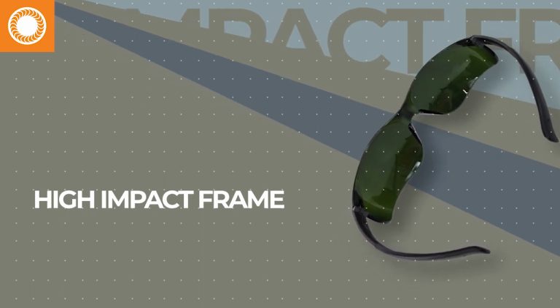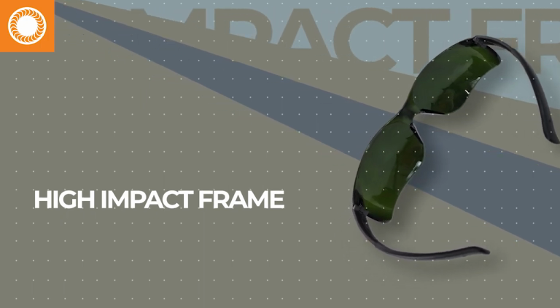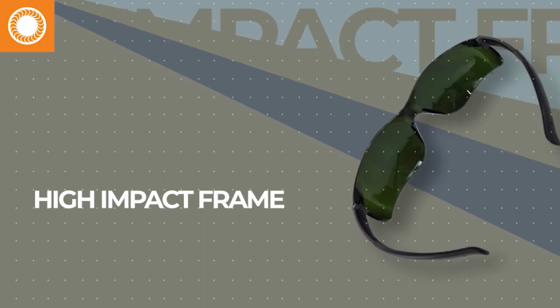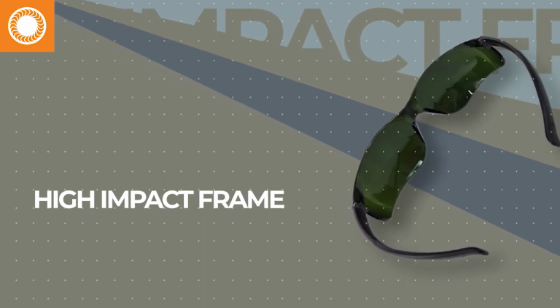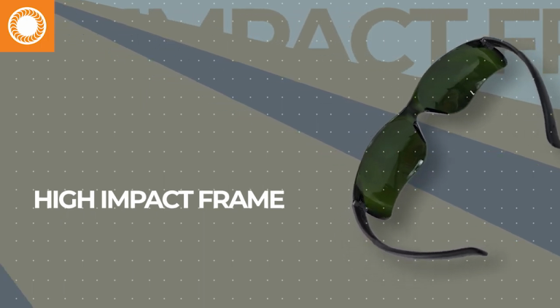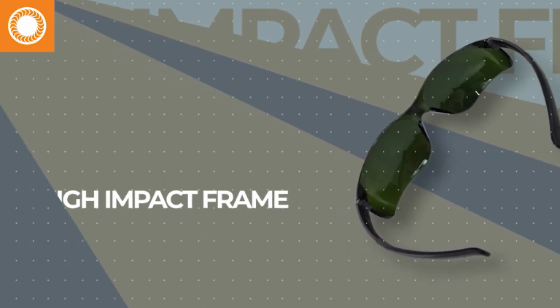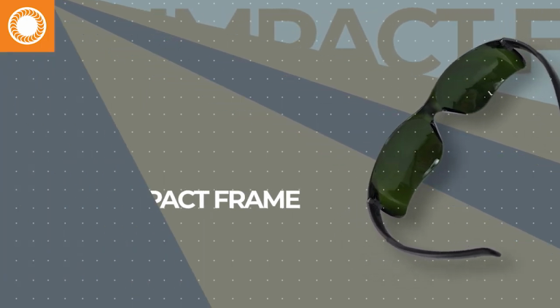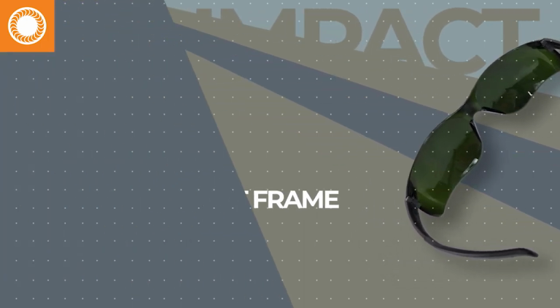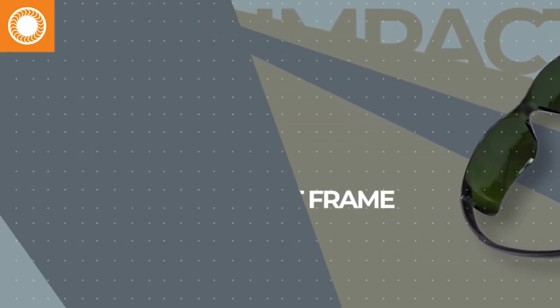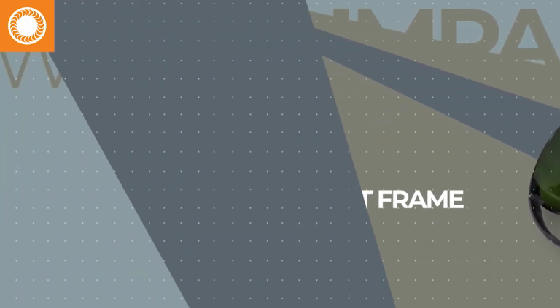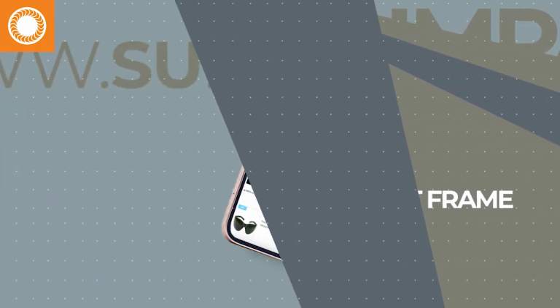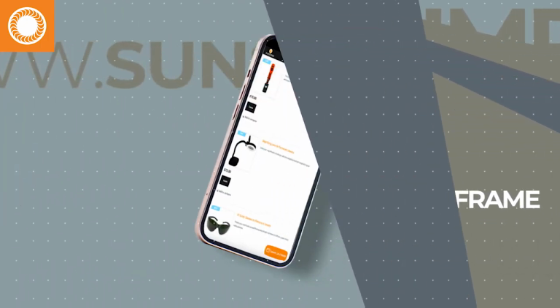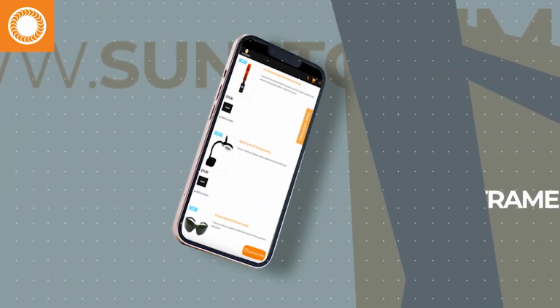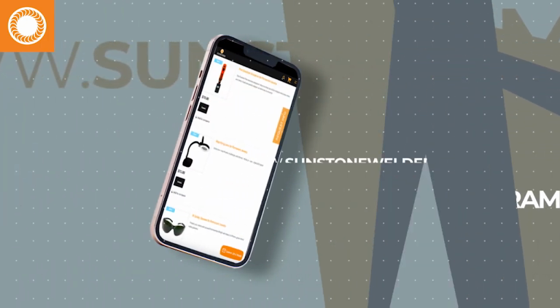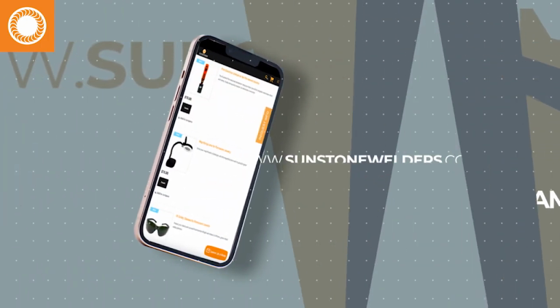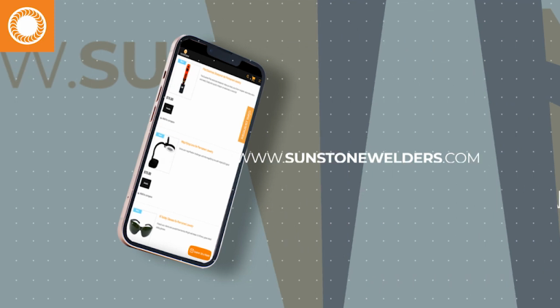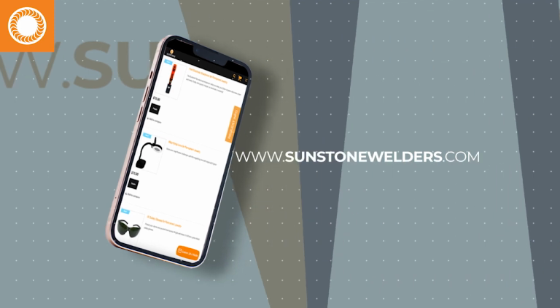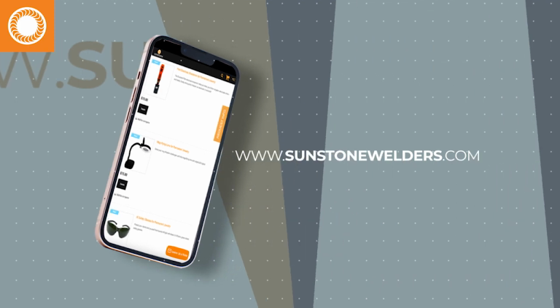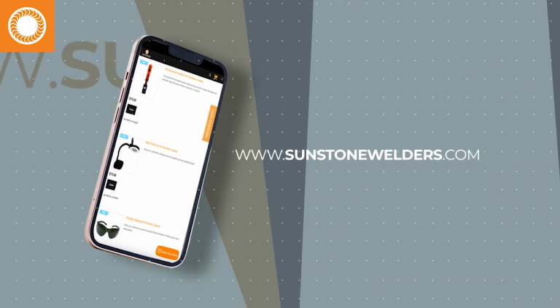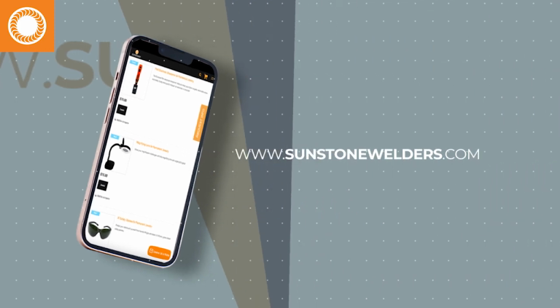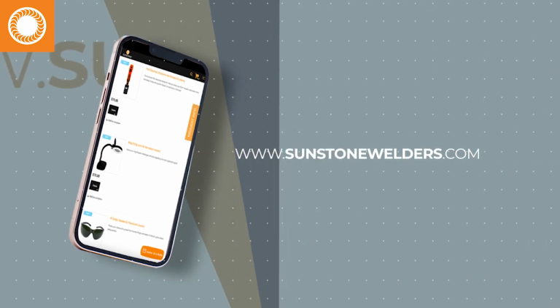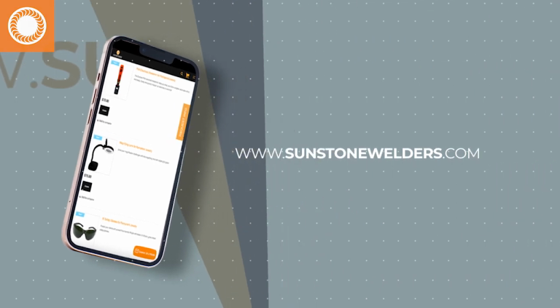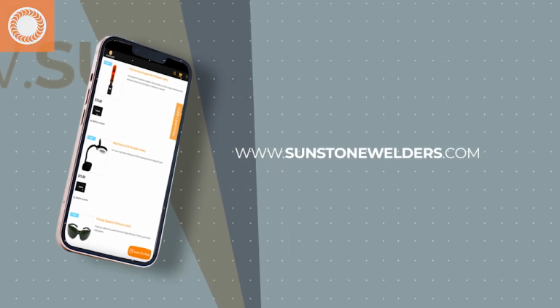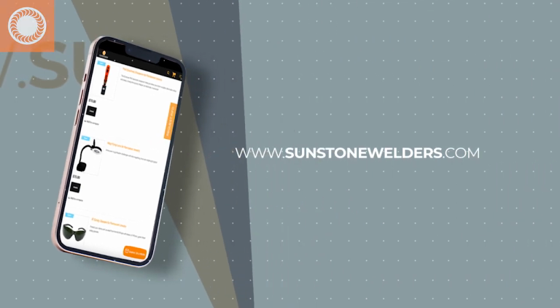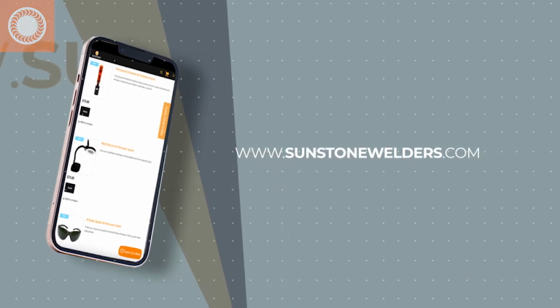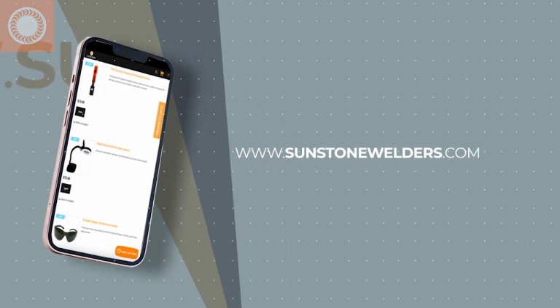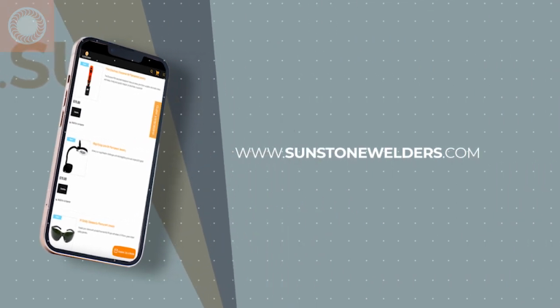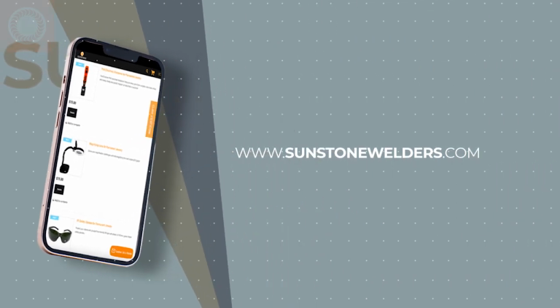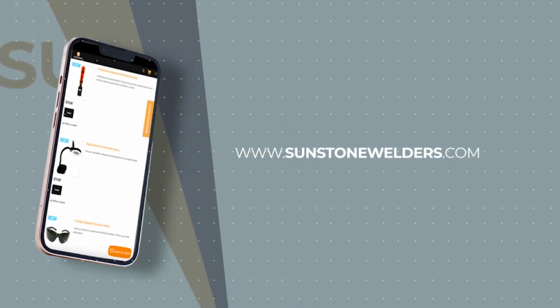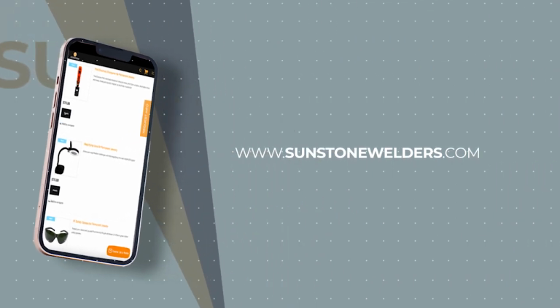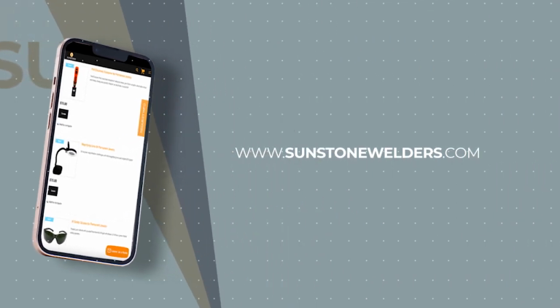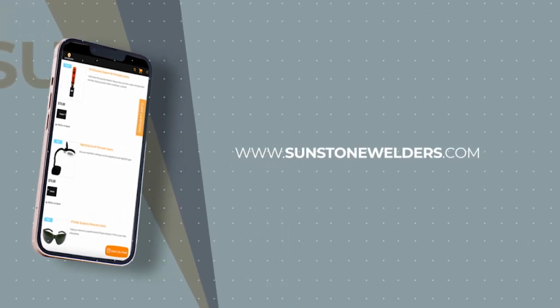Always keep a pair with you! Be sure to check out all of our permanent jewelry accessories at sunstonewelders.com.